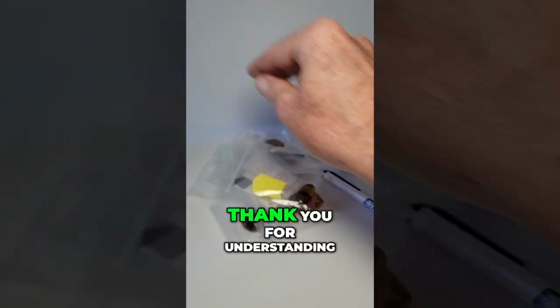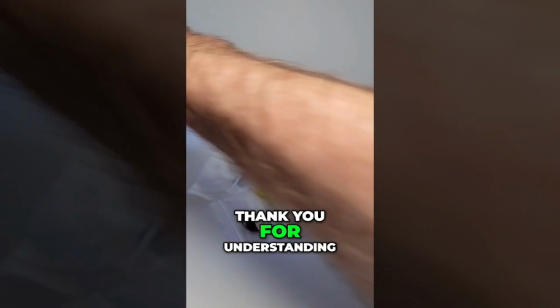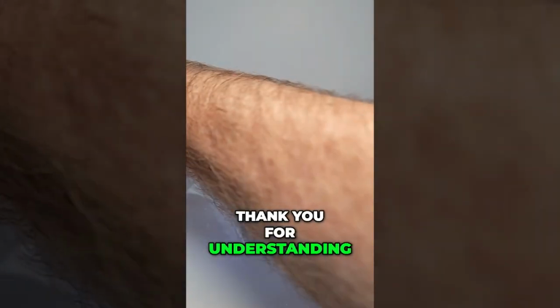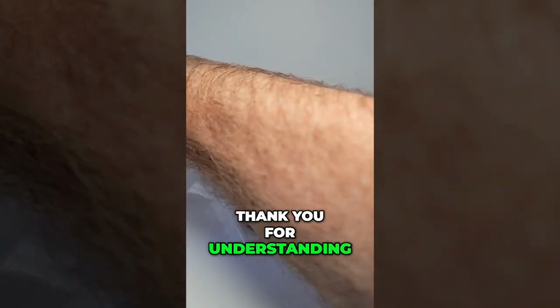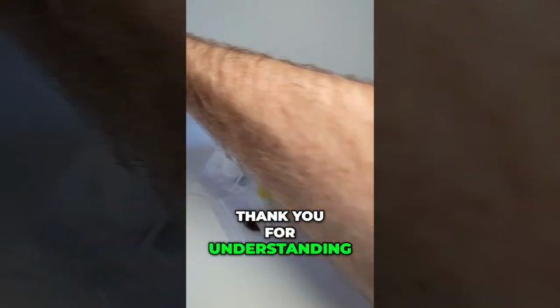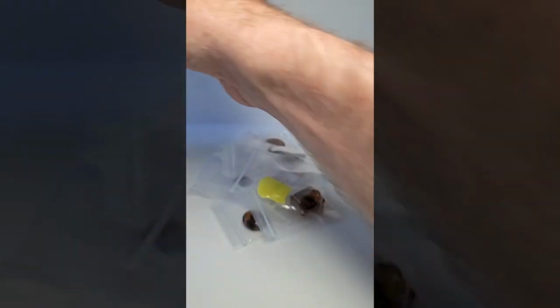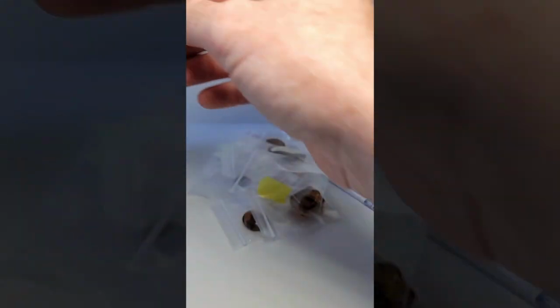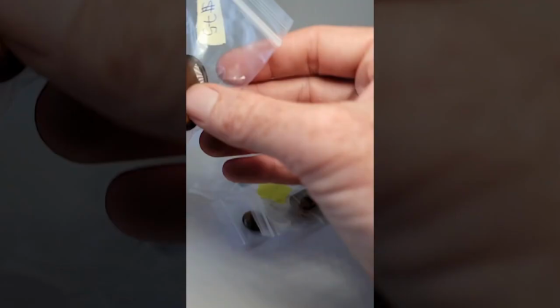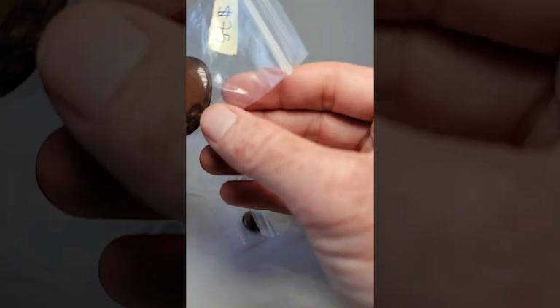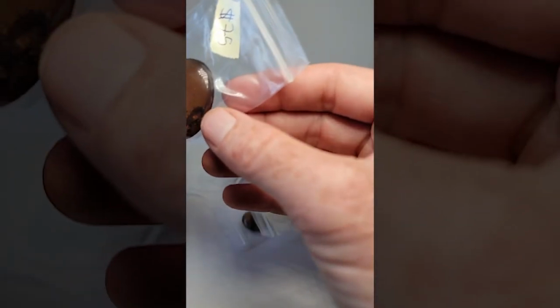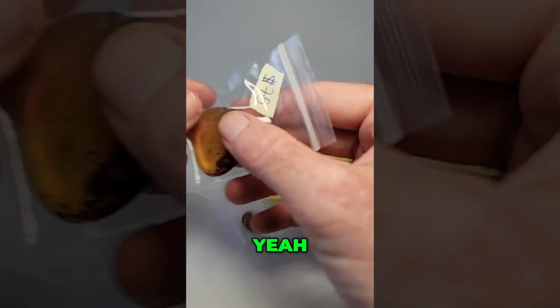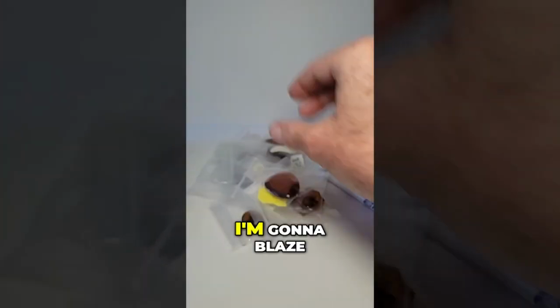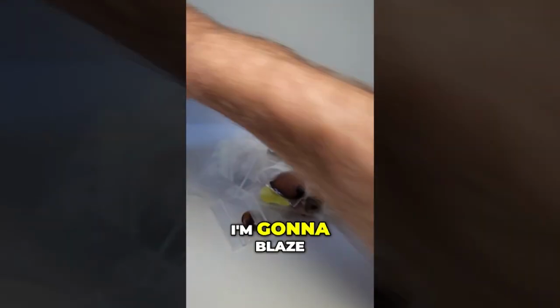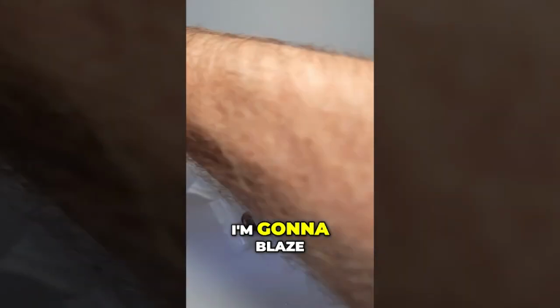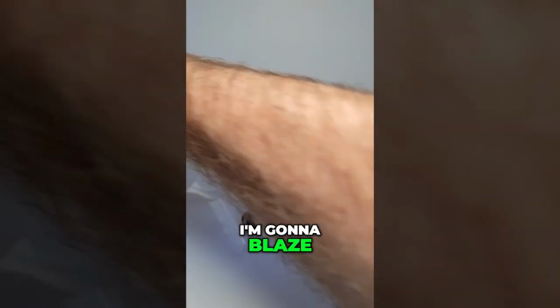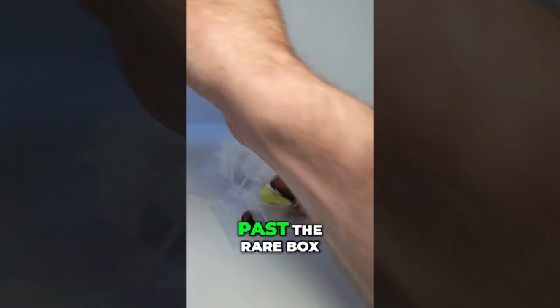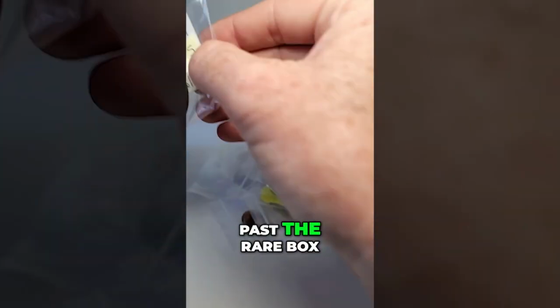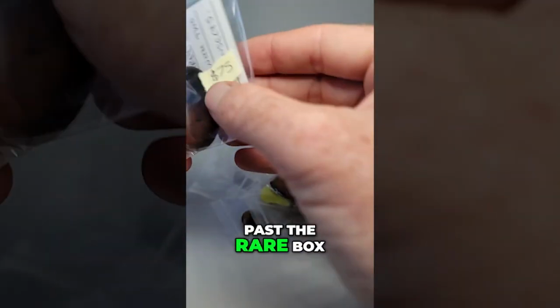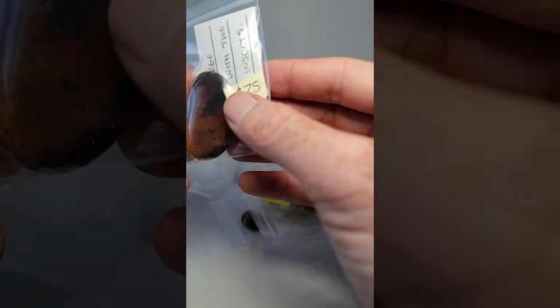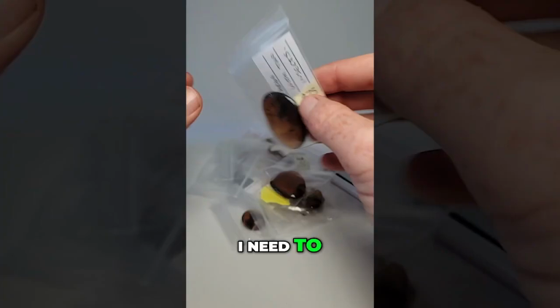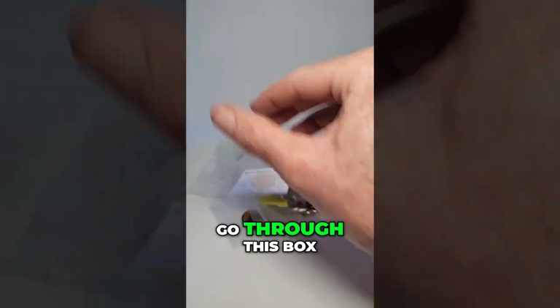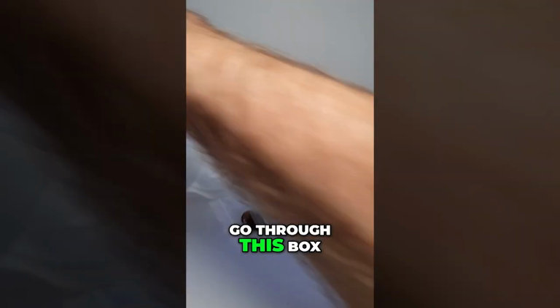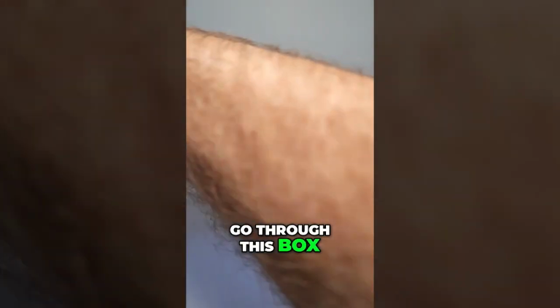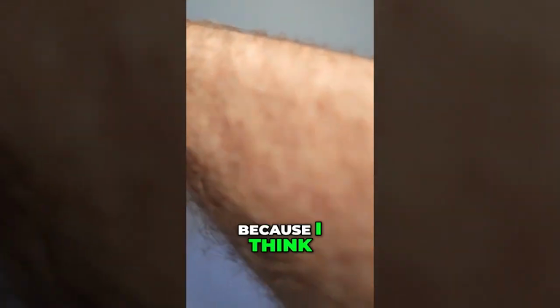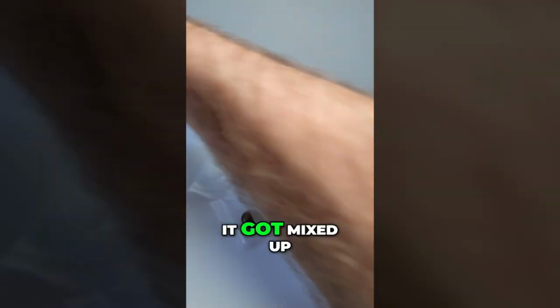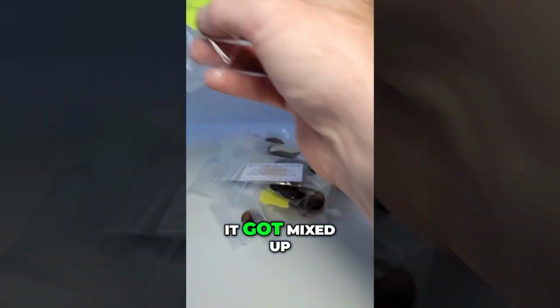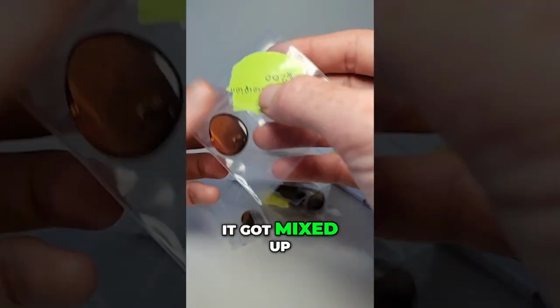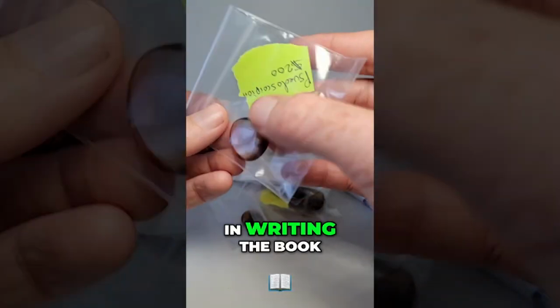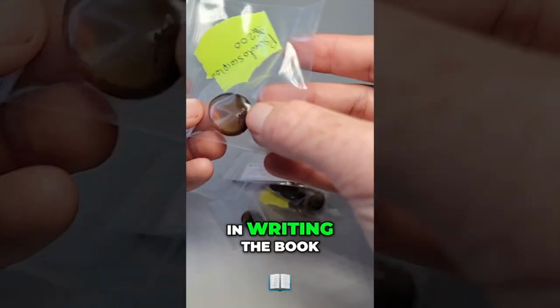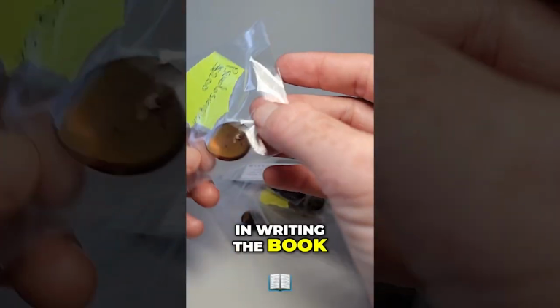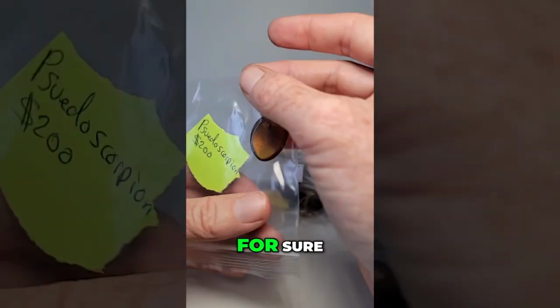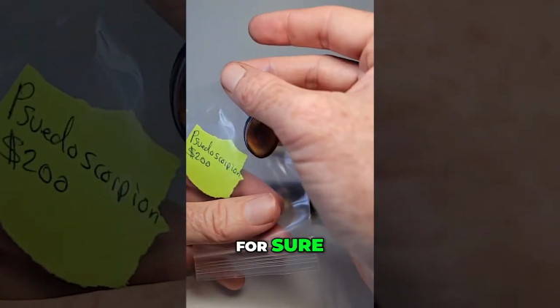Thank you for understanding. 75 — I'm gonna blaze past the rare box. I need to go through this box because I think it got mixed up in writing the book for sure.